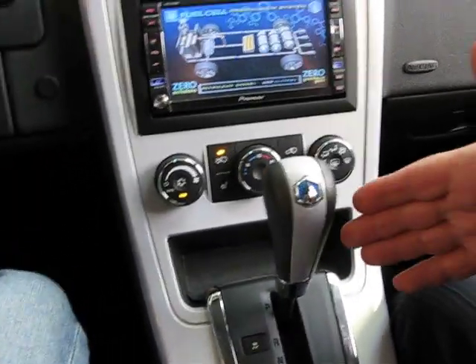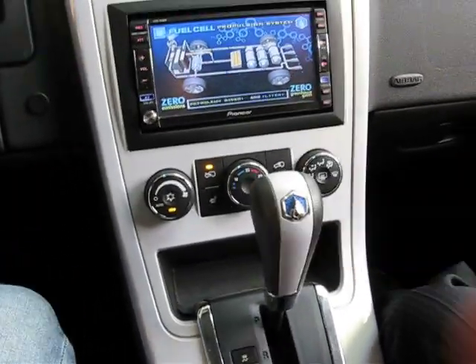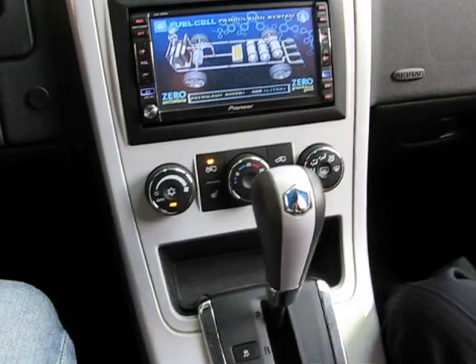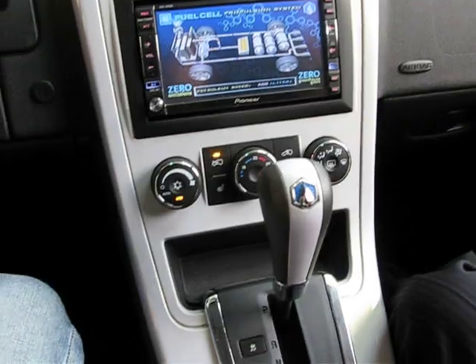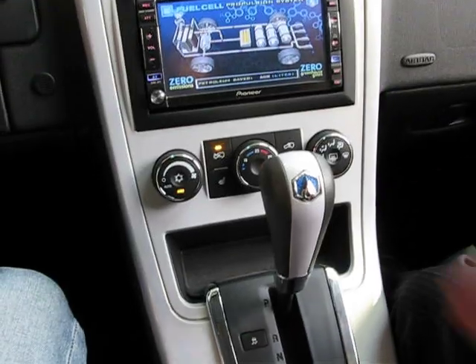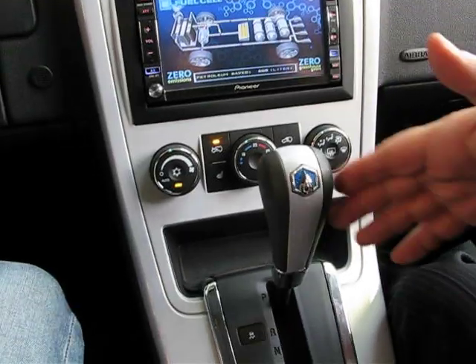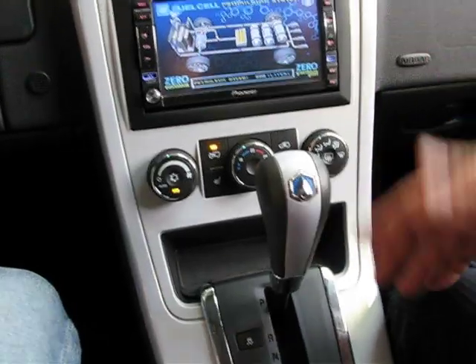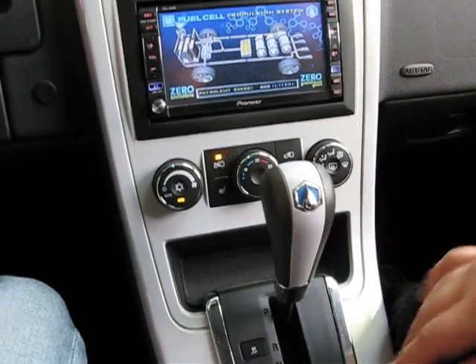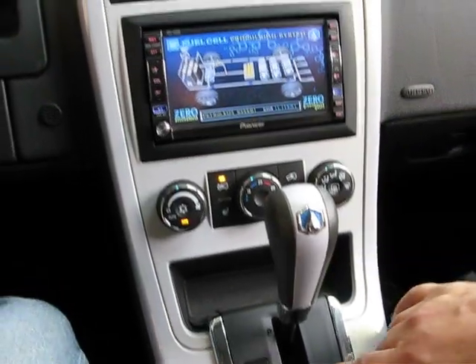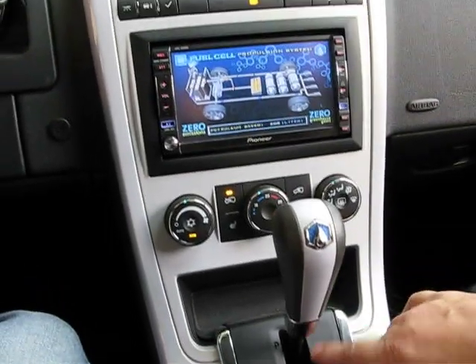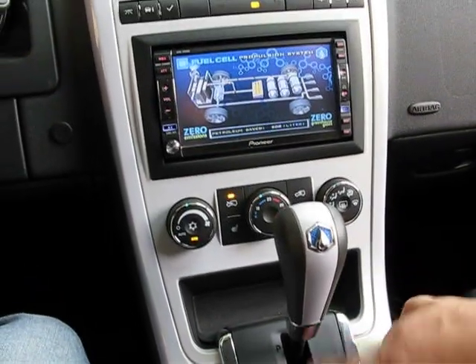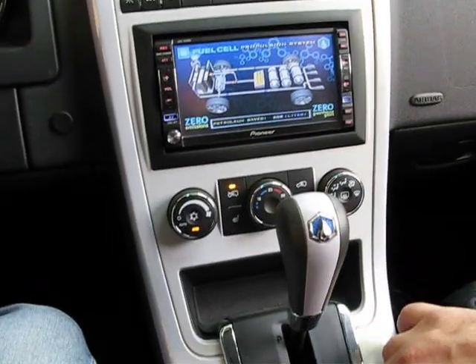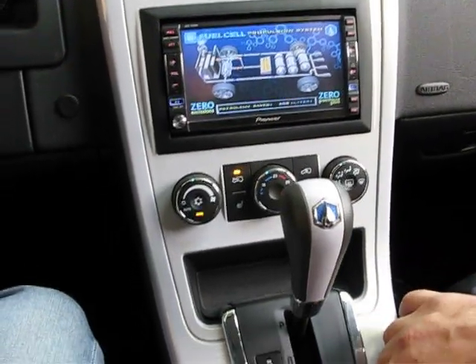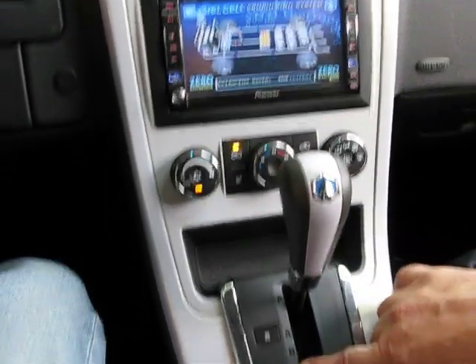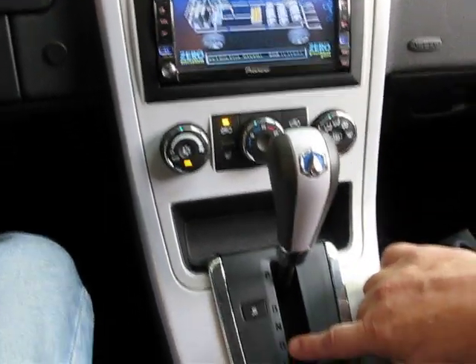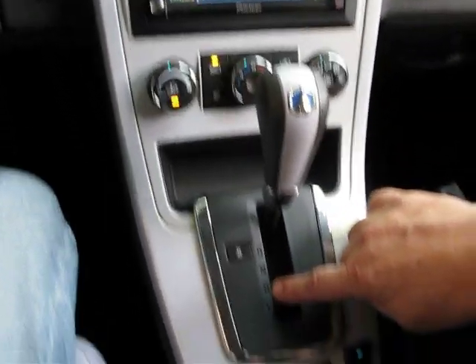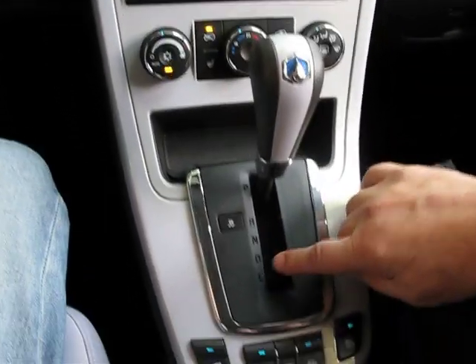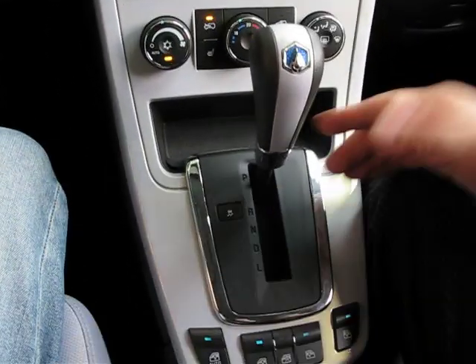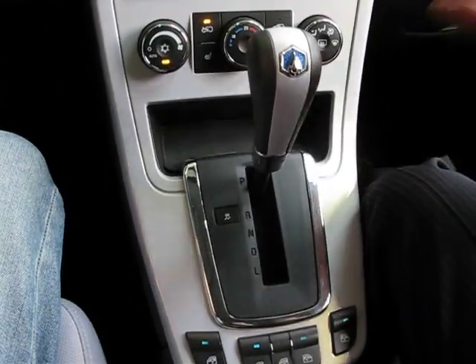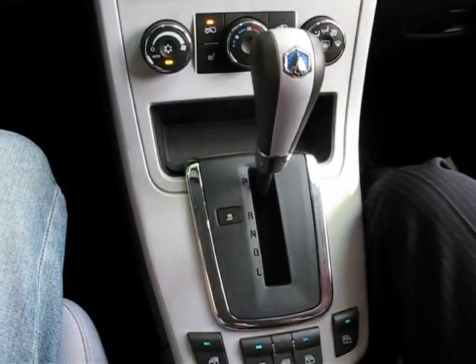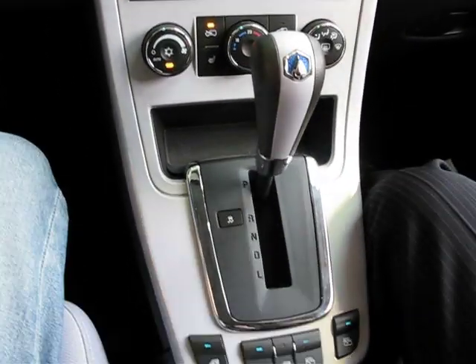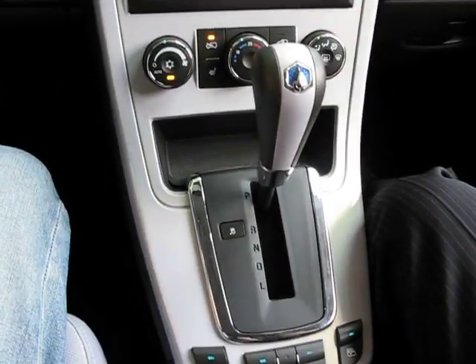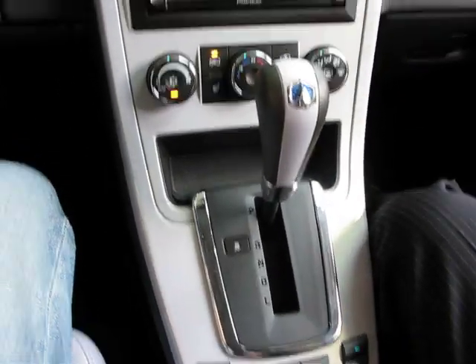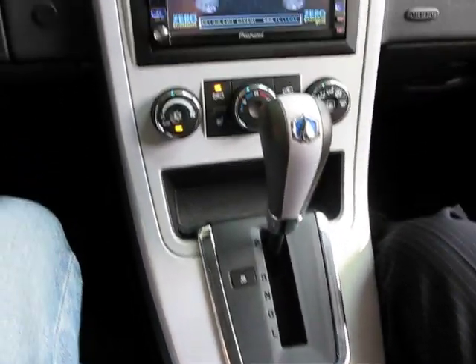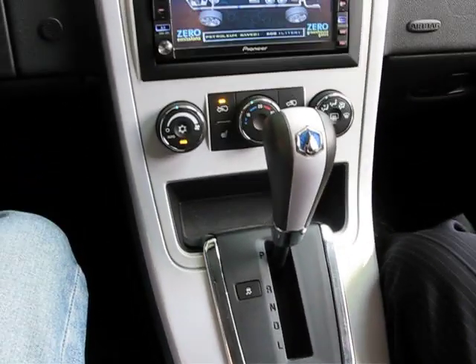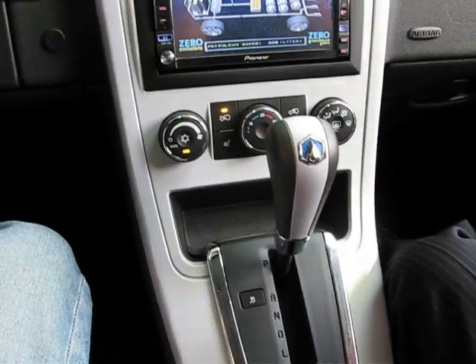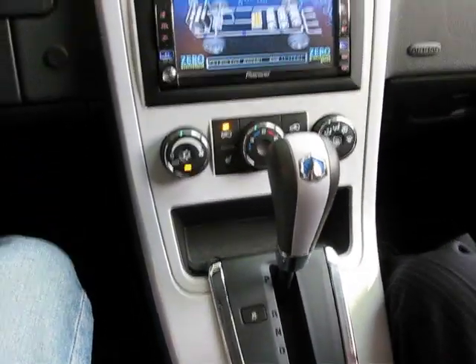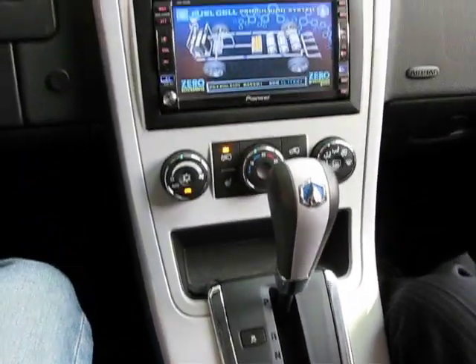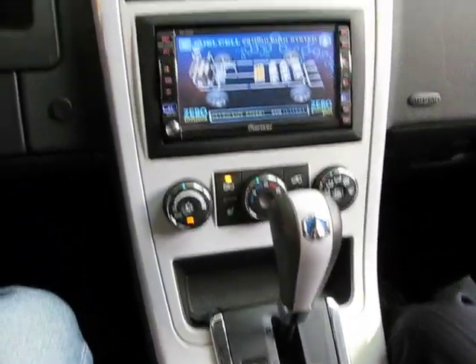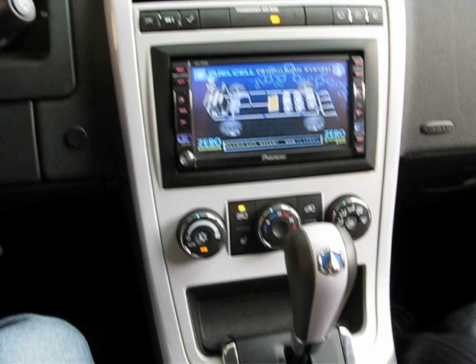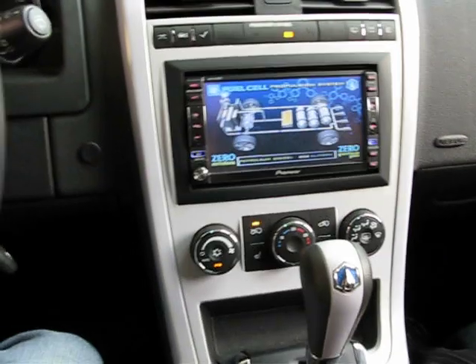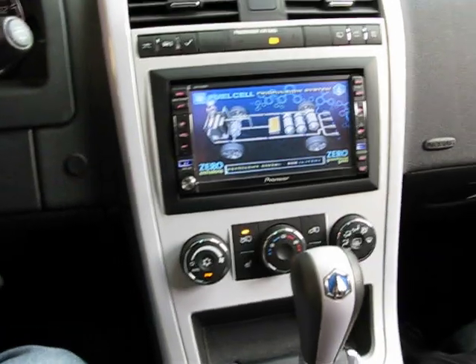Normal gear shift, drive — only one gear.